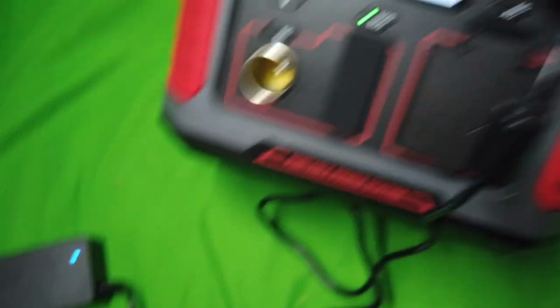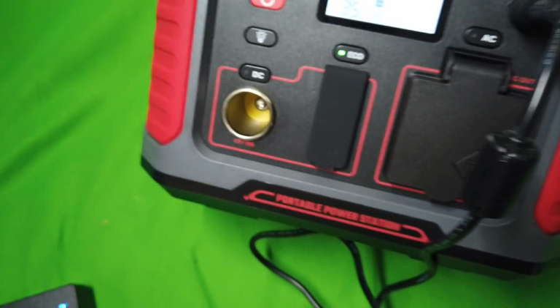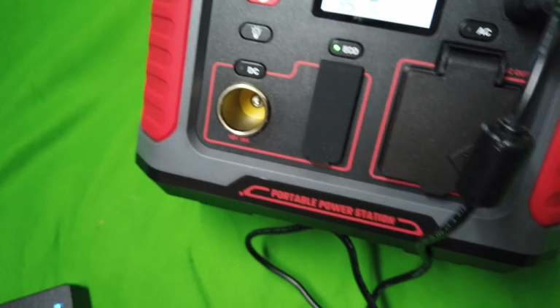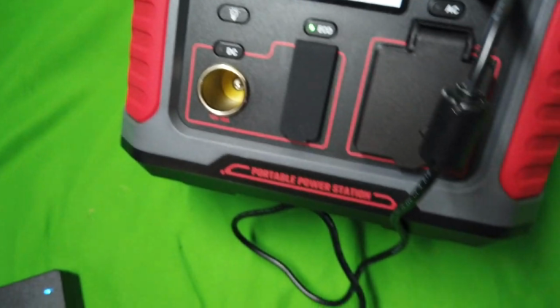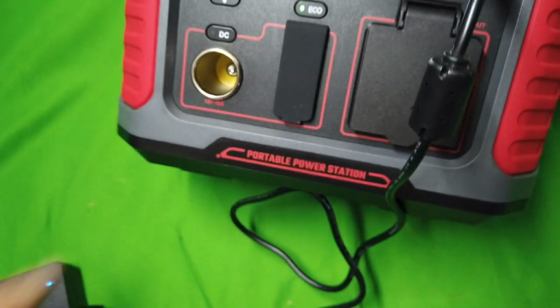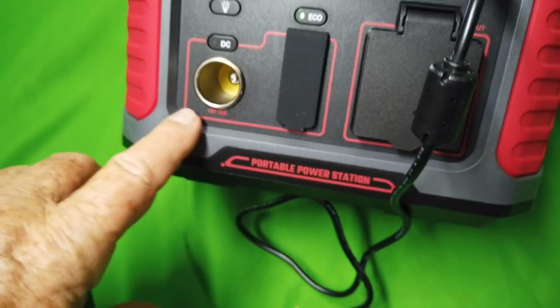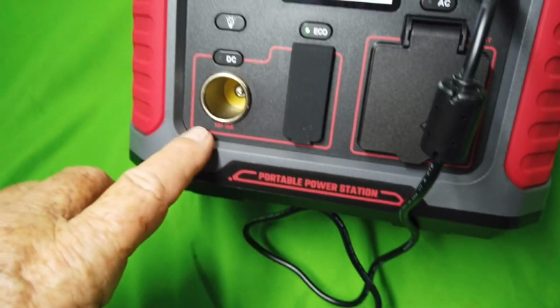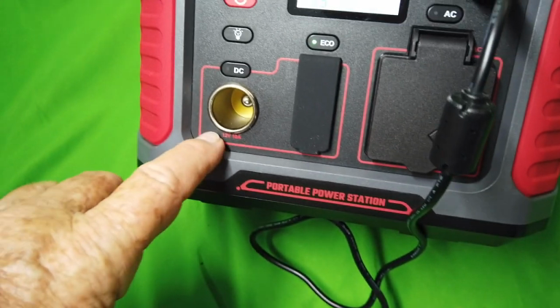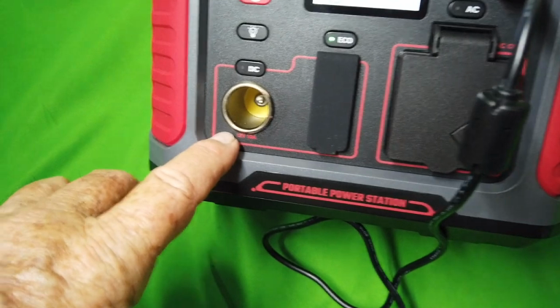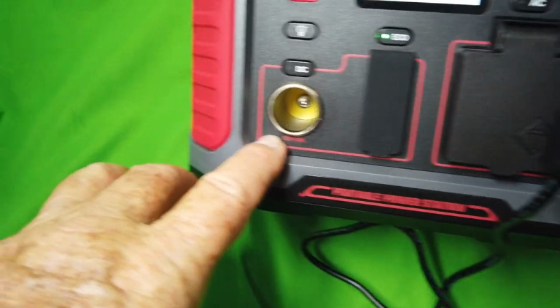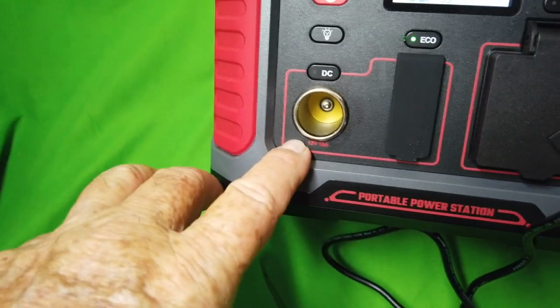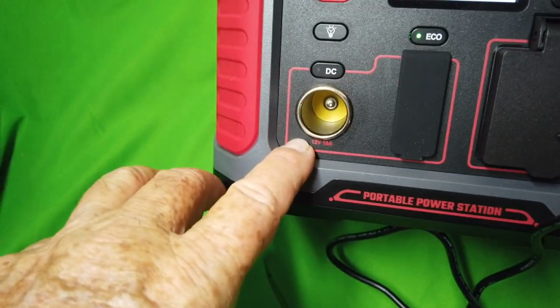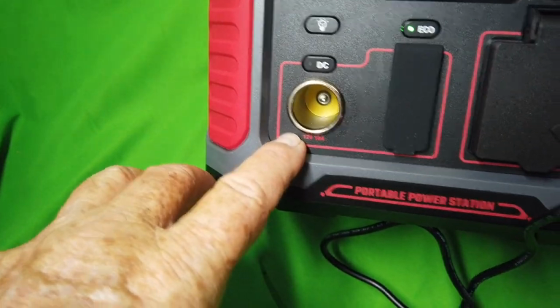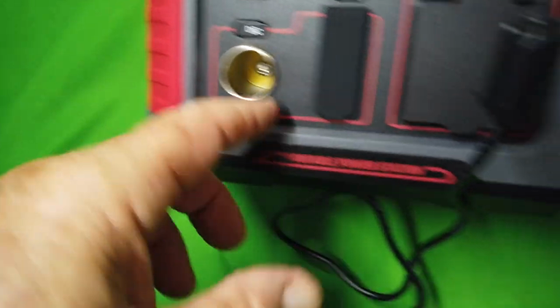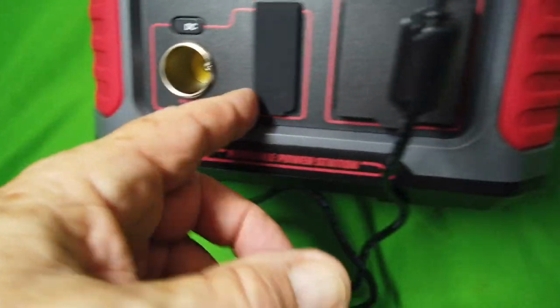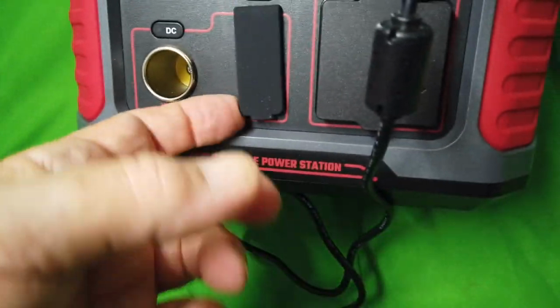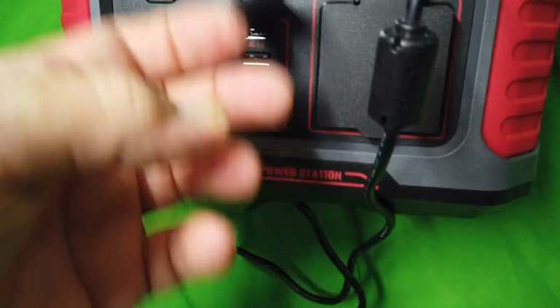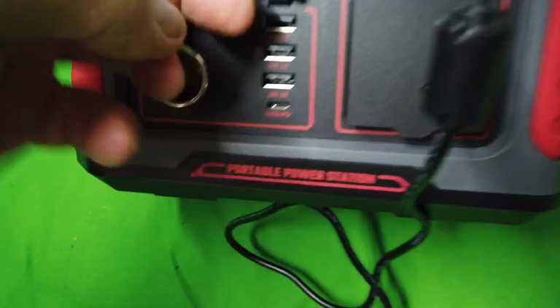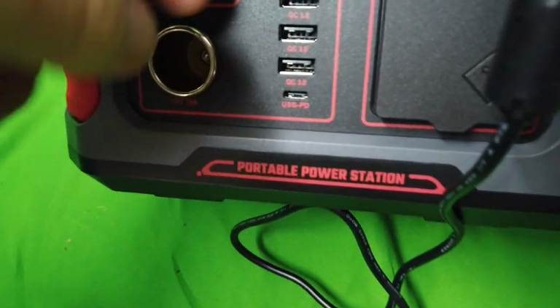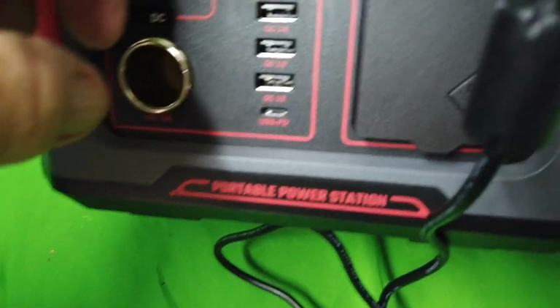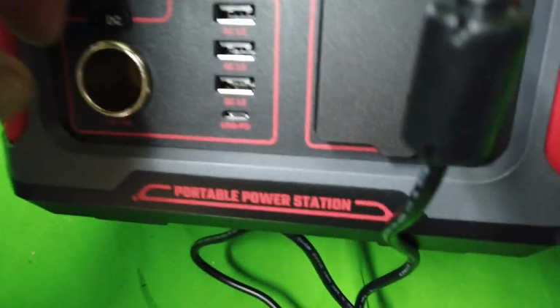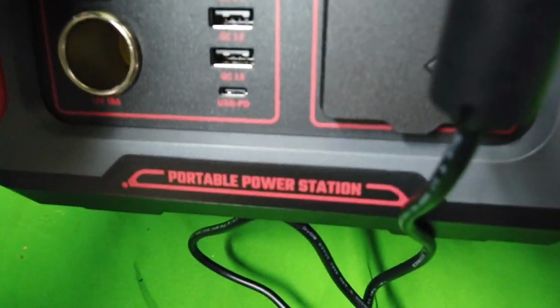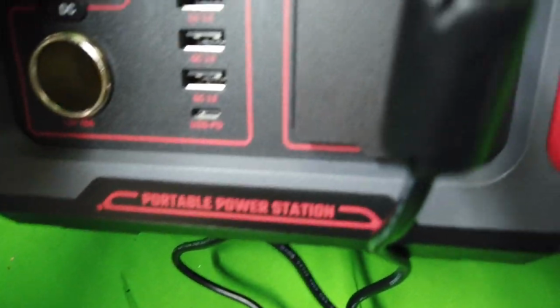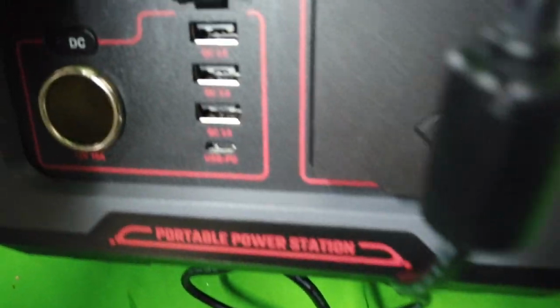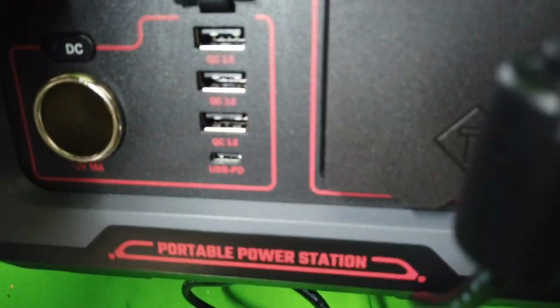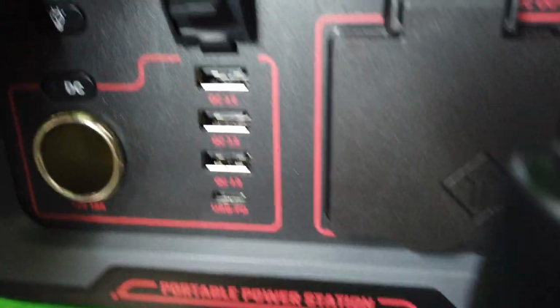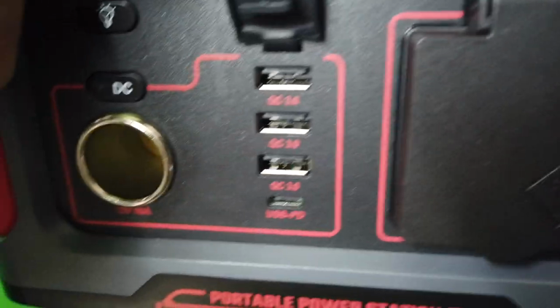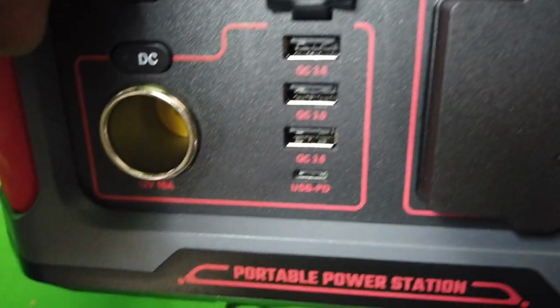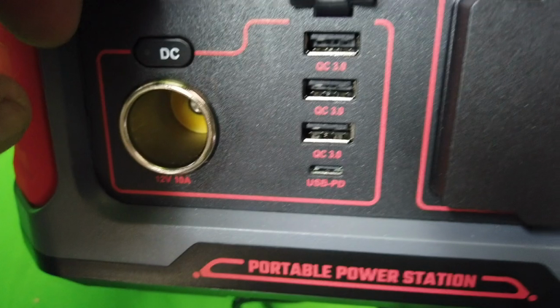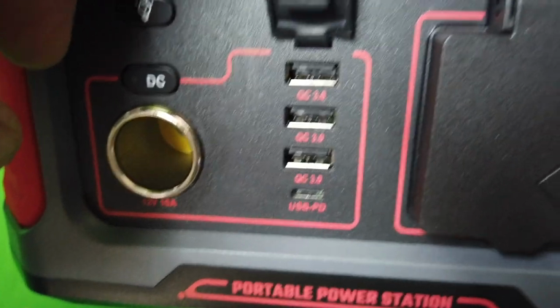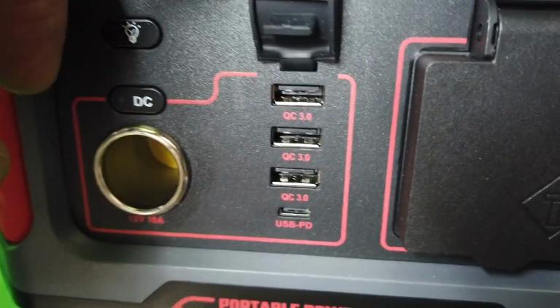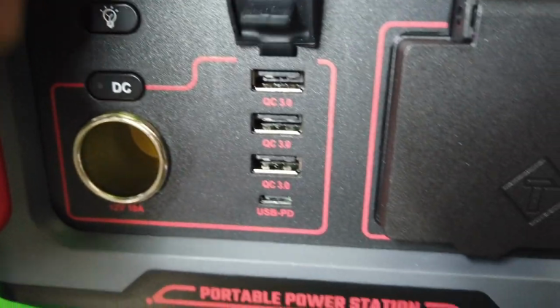It's got a DC out of normal 12 volt. Over here is your ports, different kind of ports, USB ports.